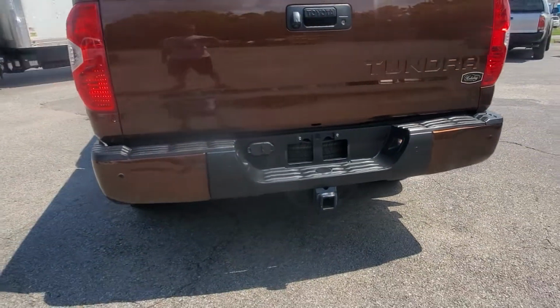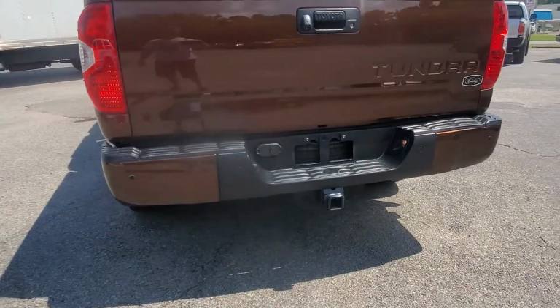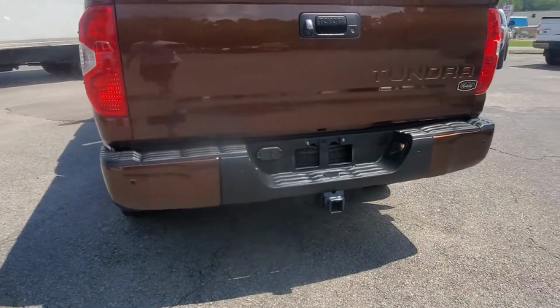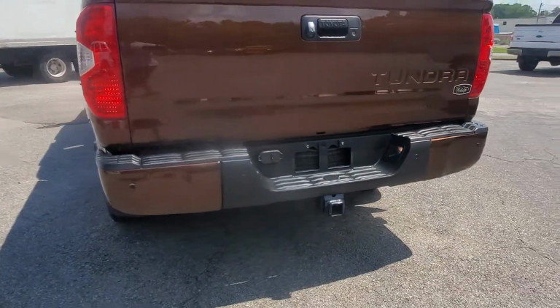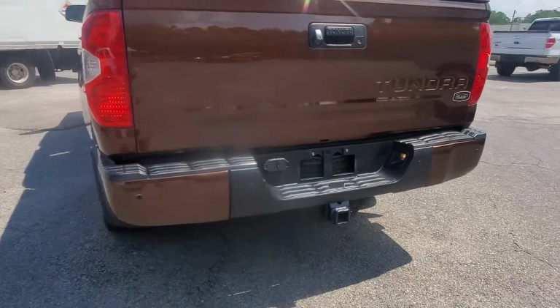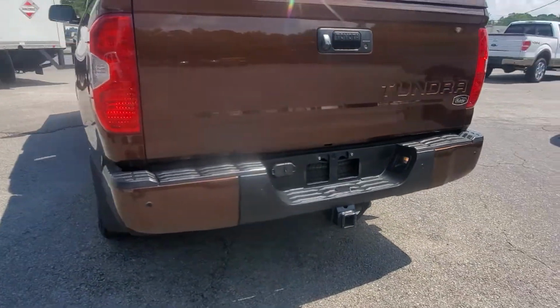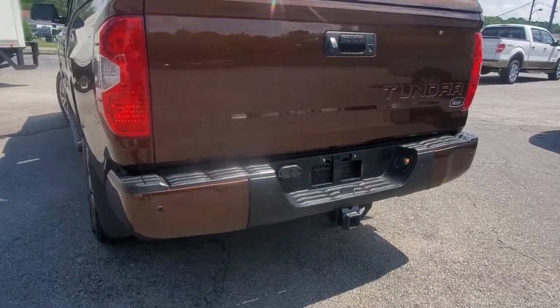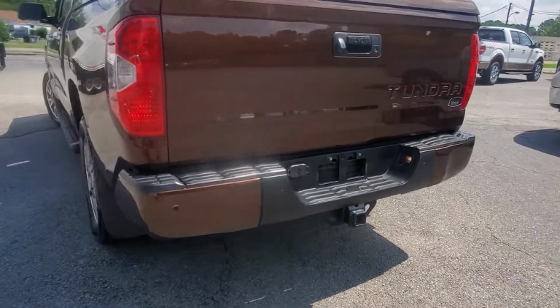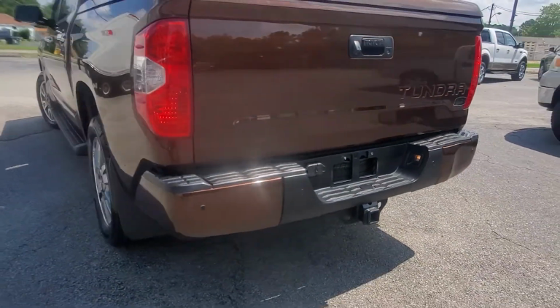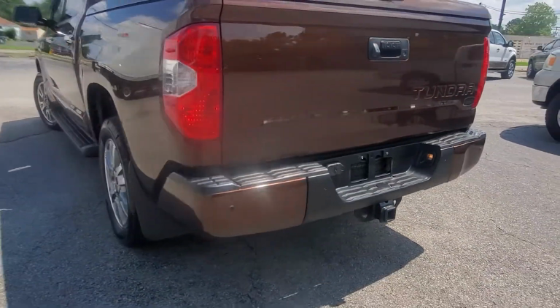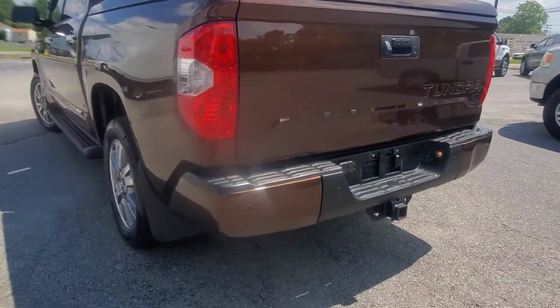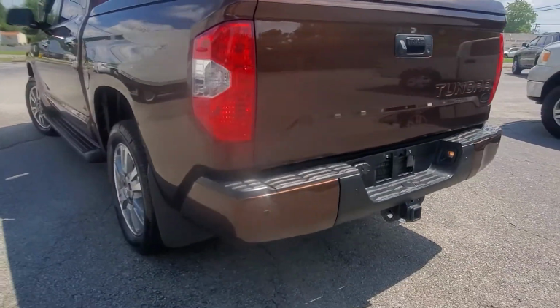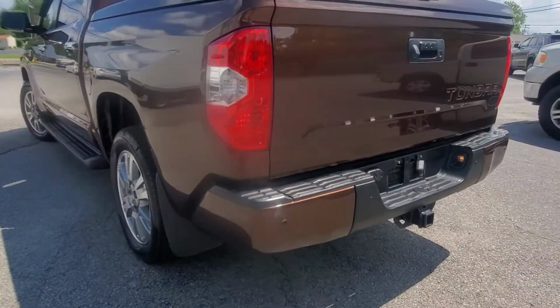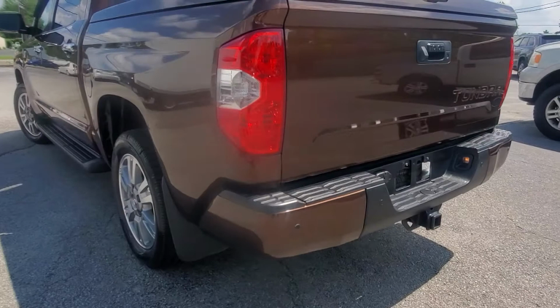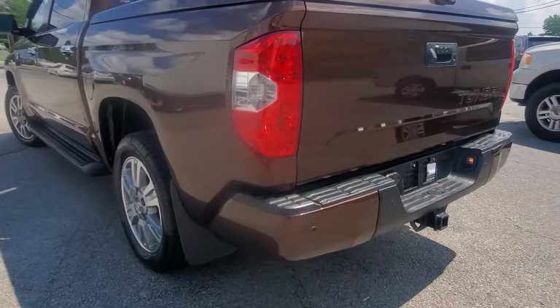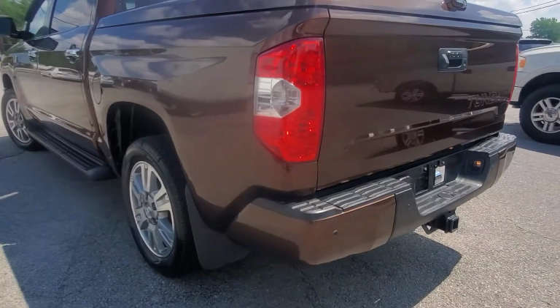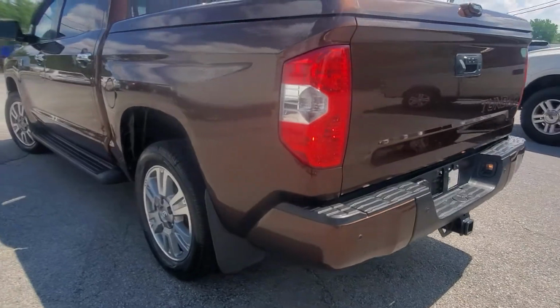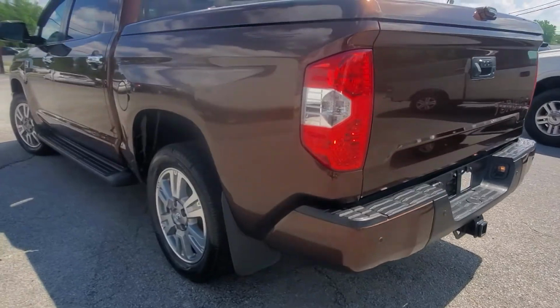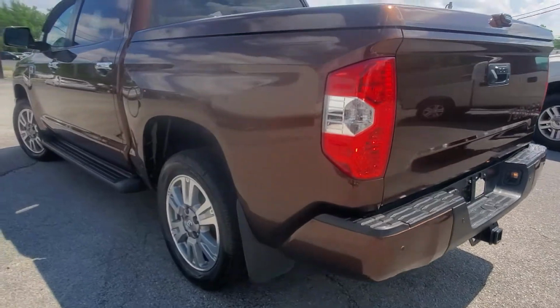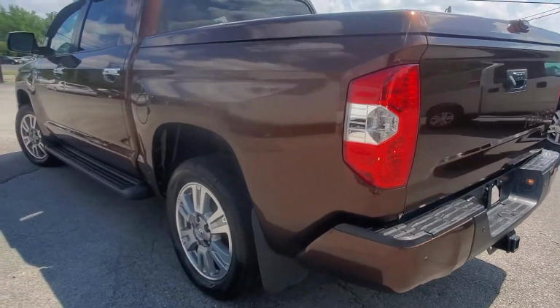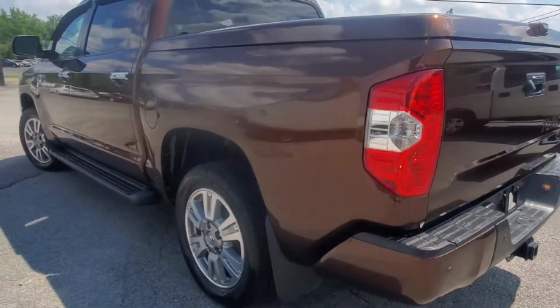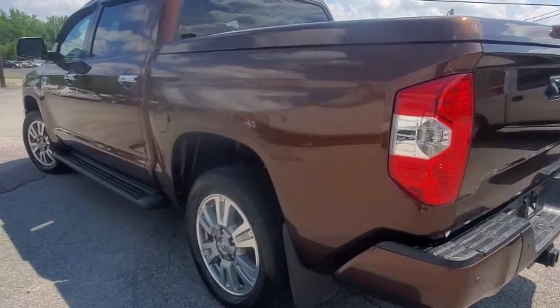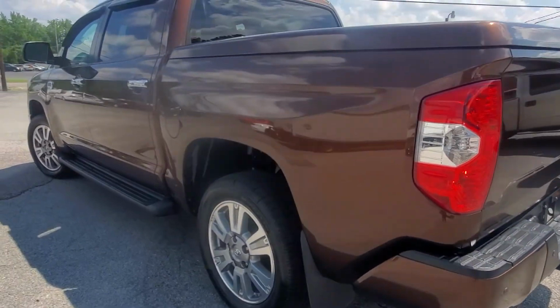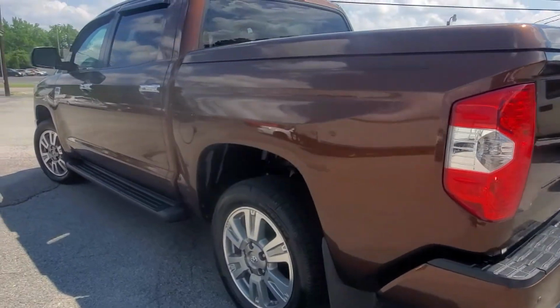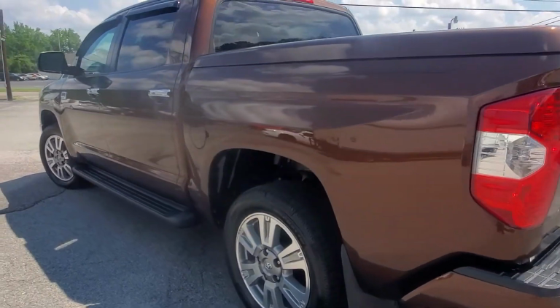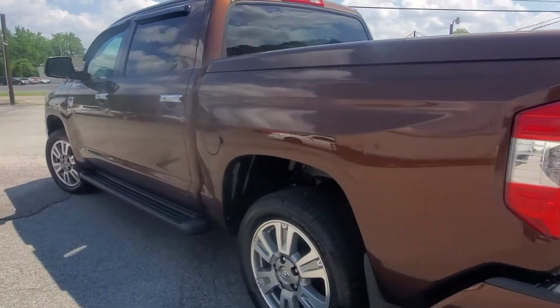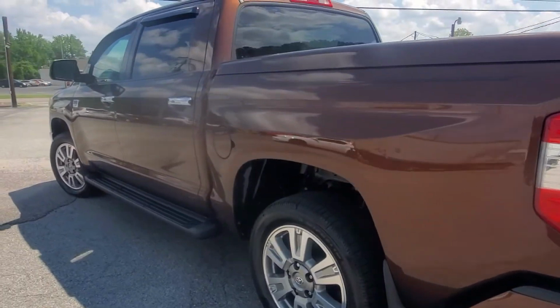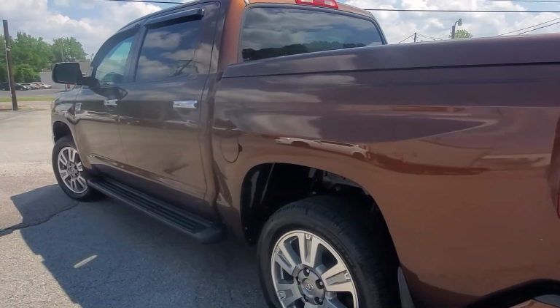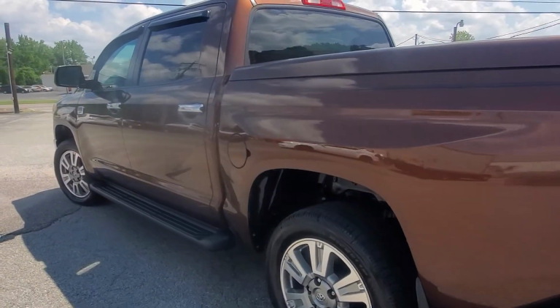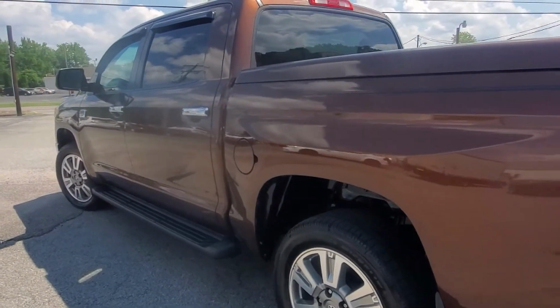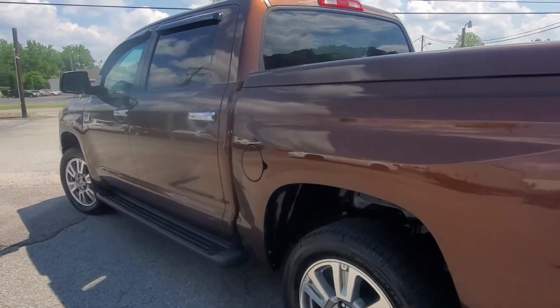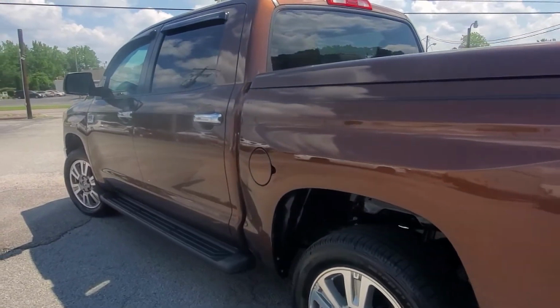Tow package of course, backup and forward proximity sensors on it — just a super clean unit.